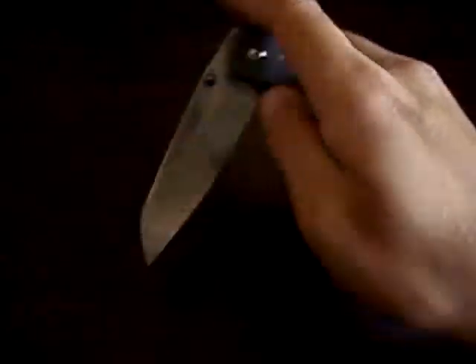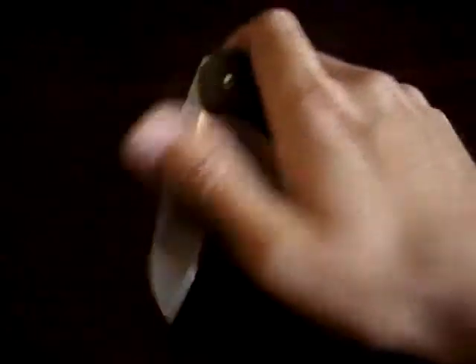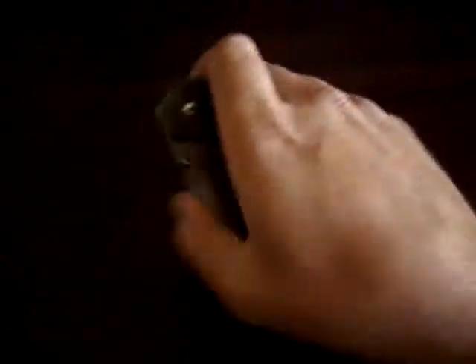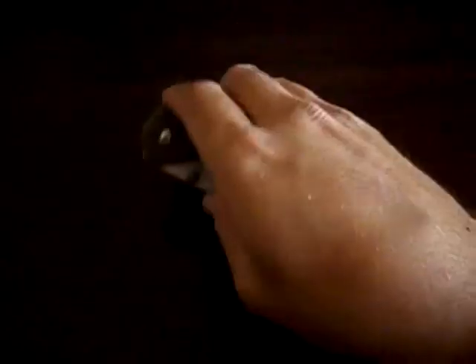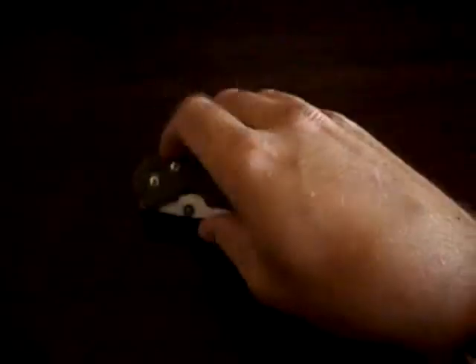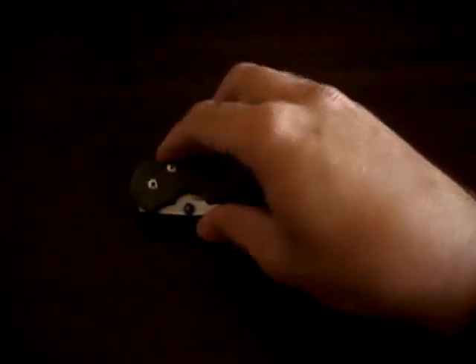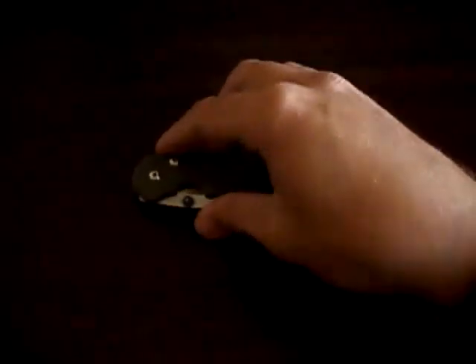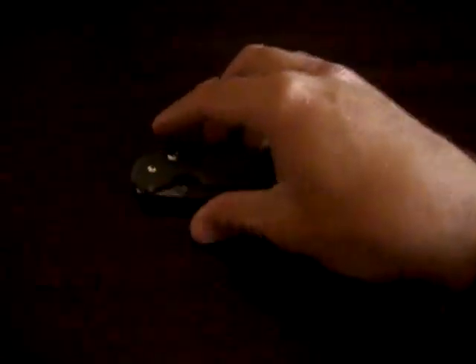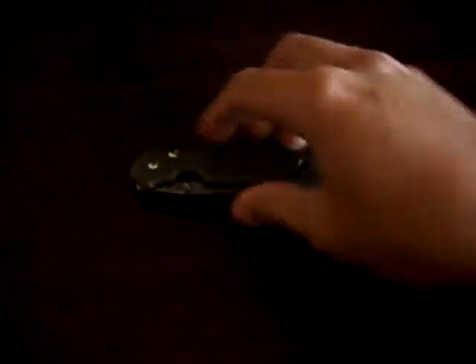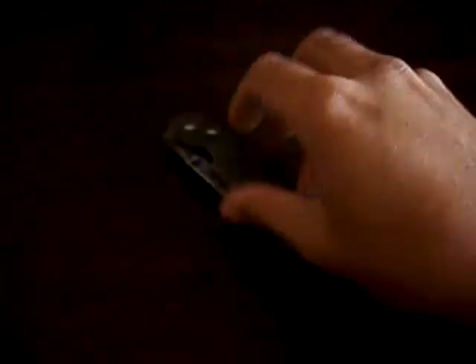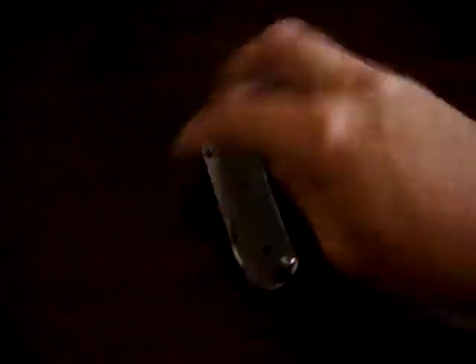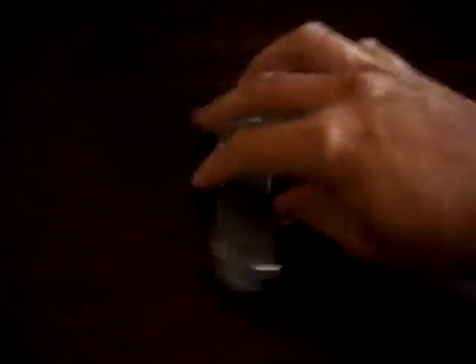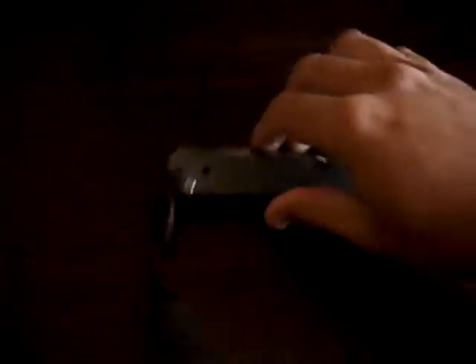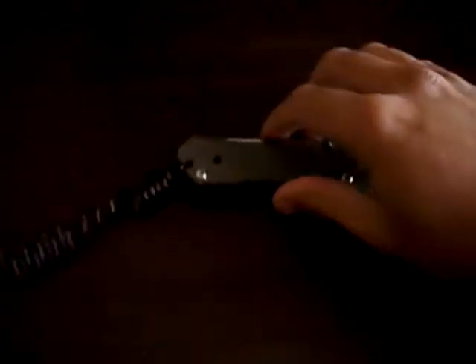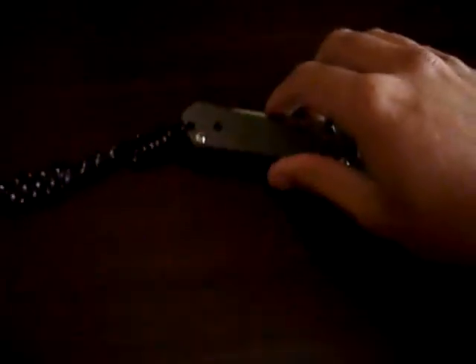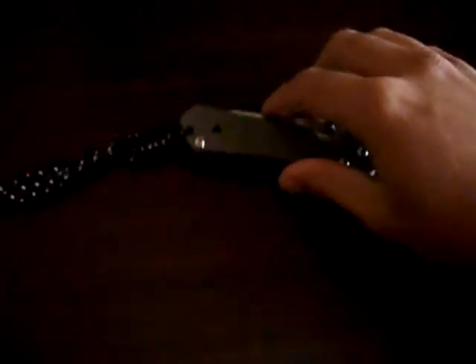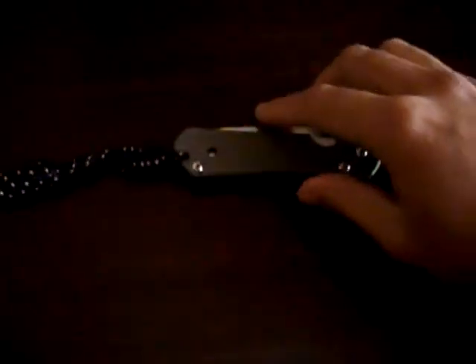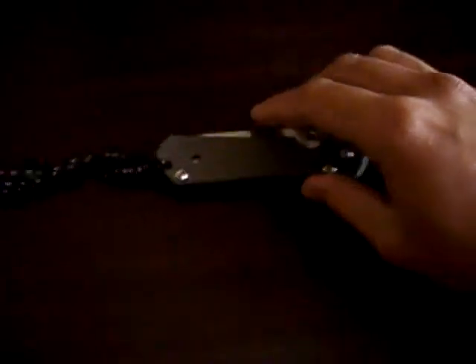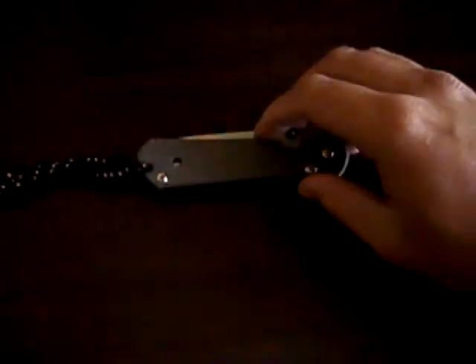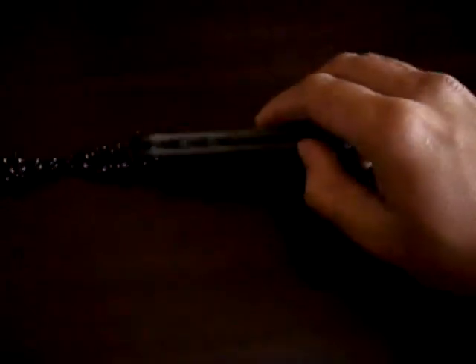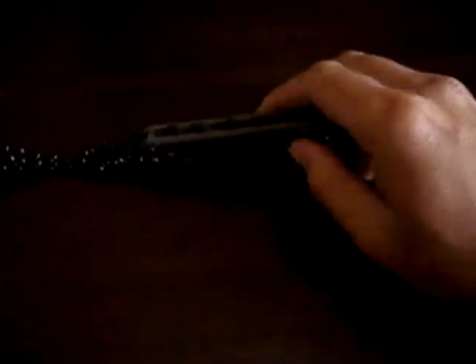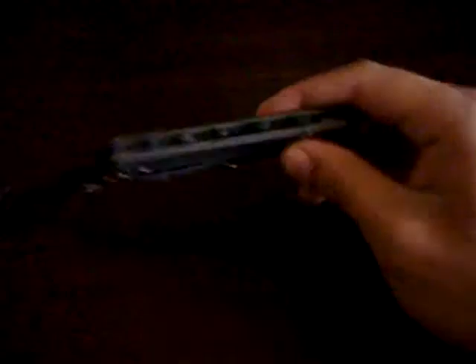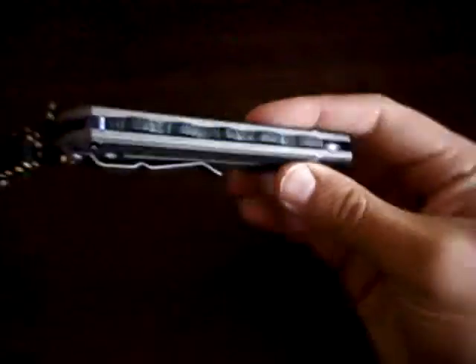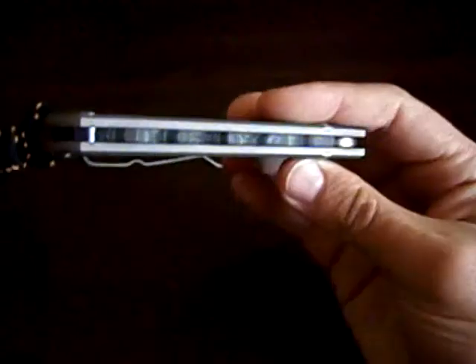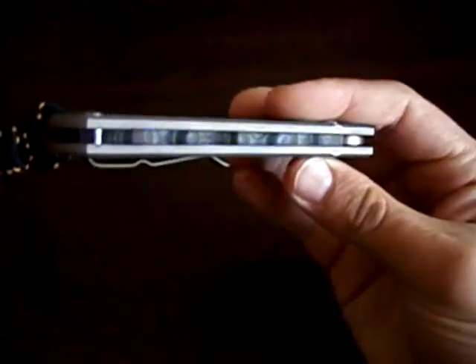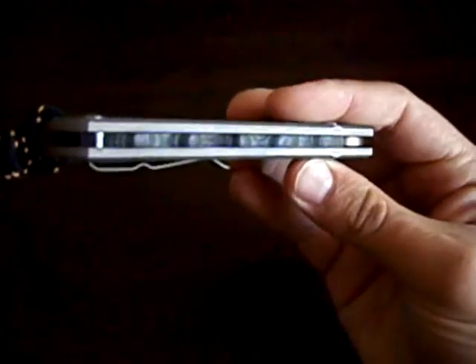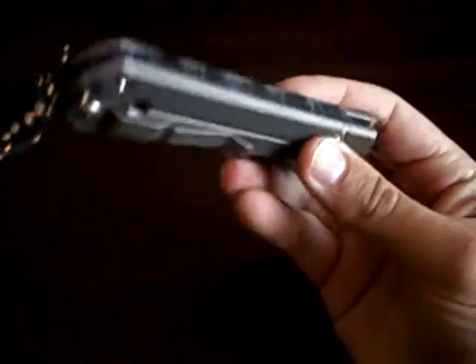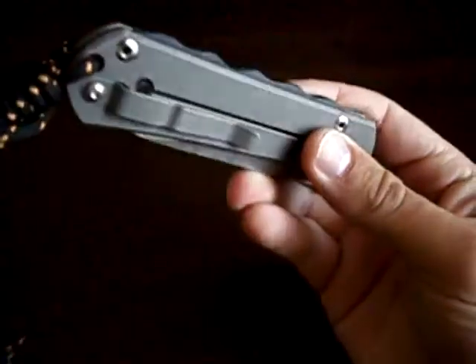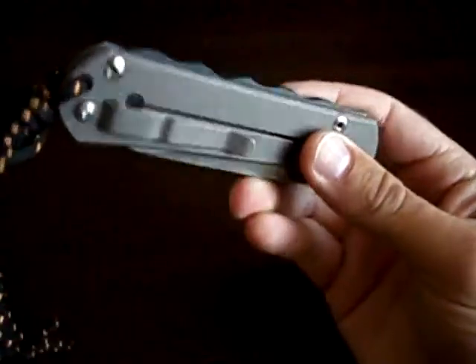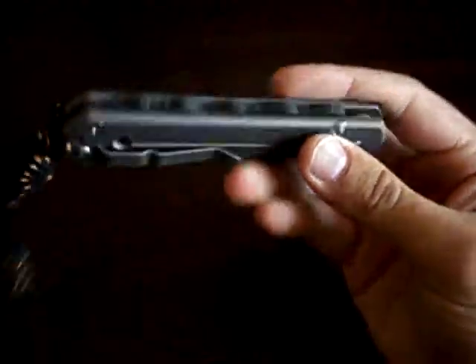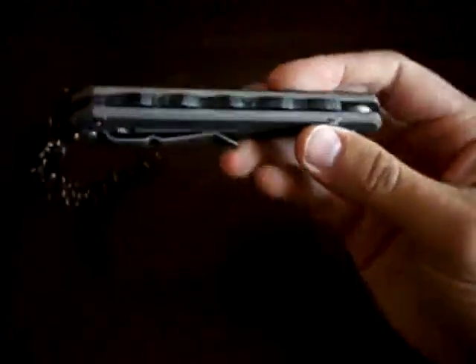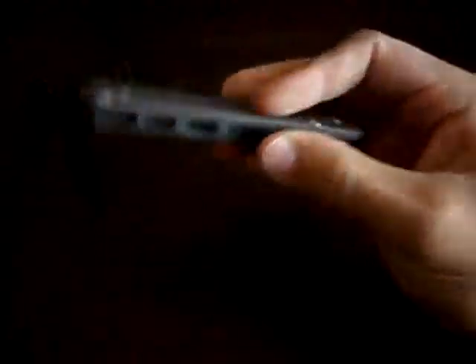That's it — just a look at another G10 backspacer I made.